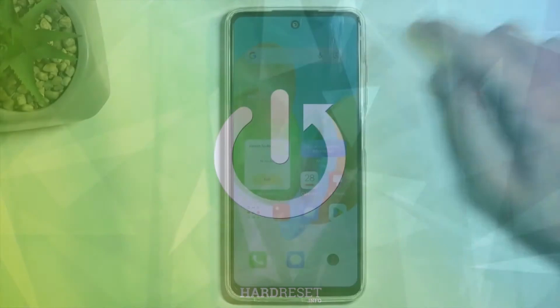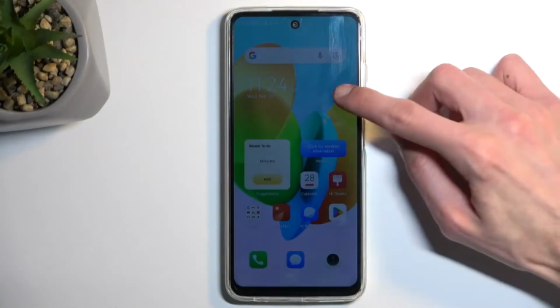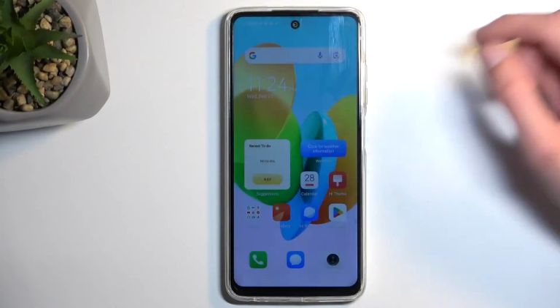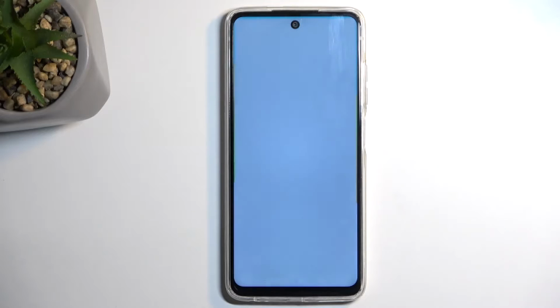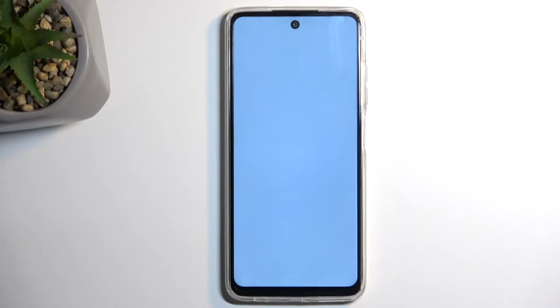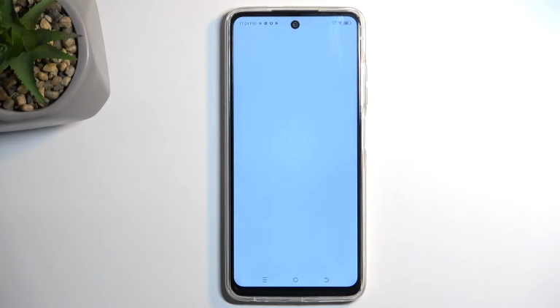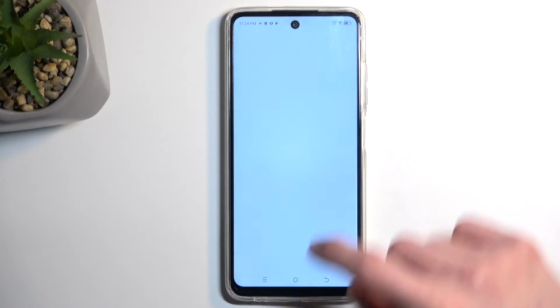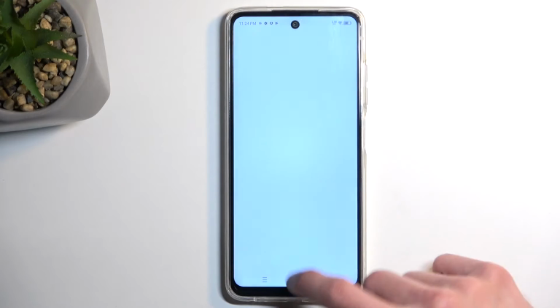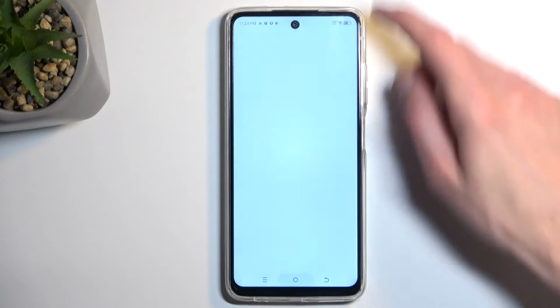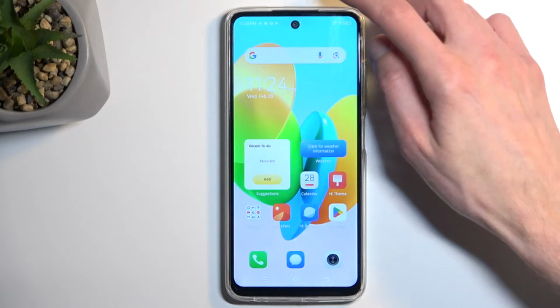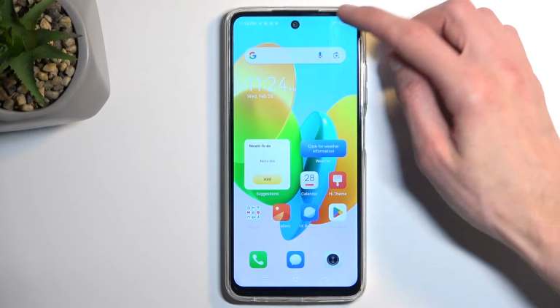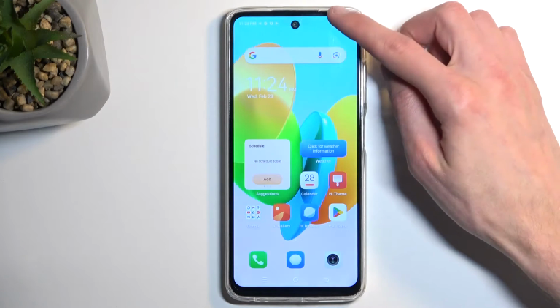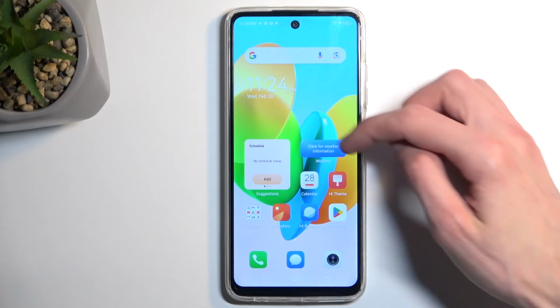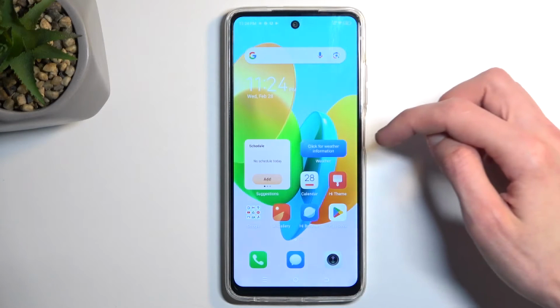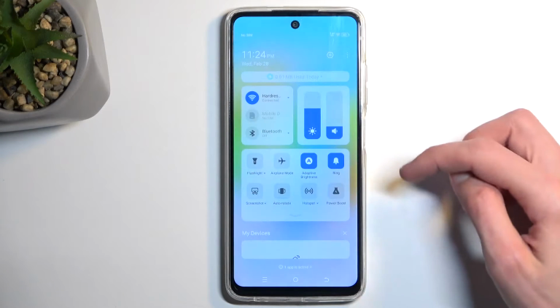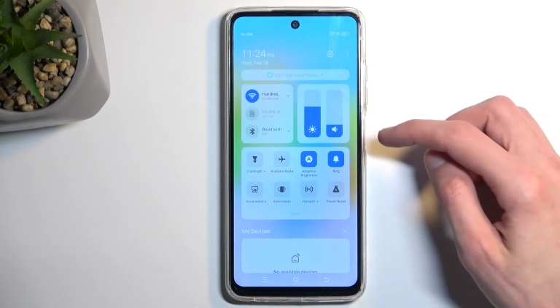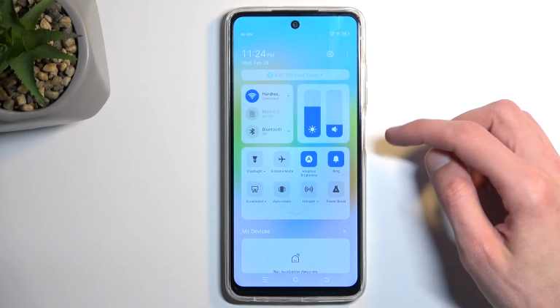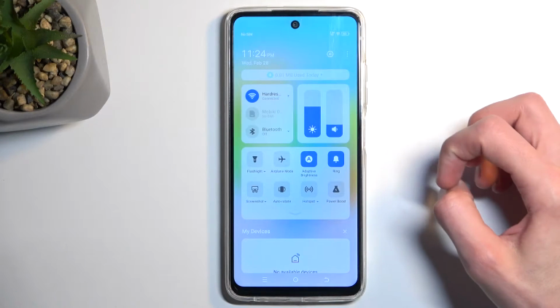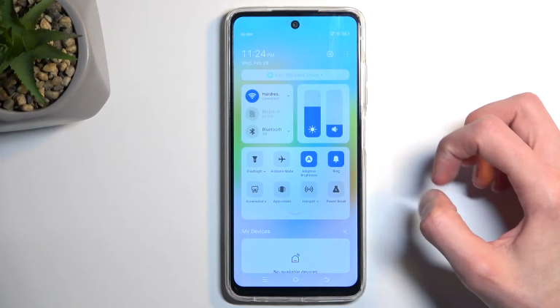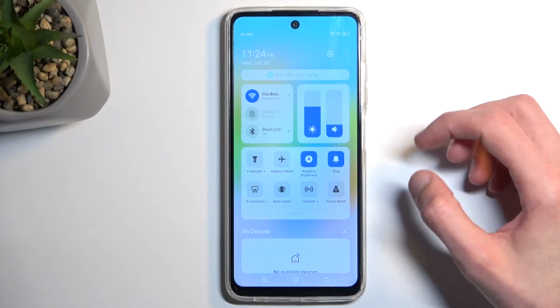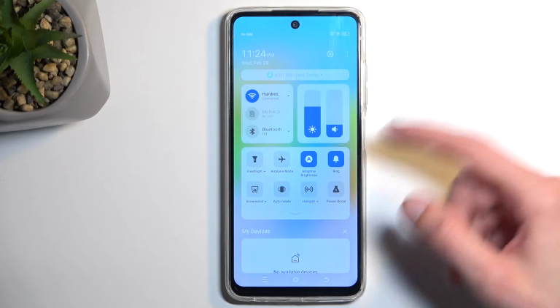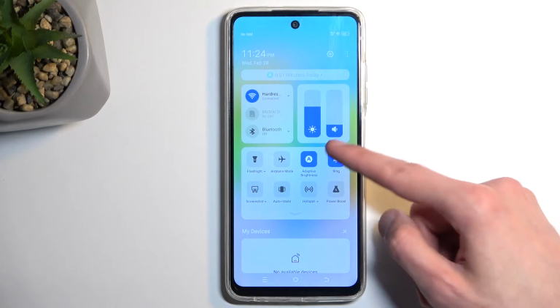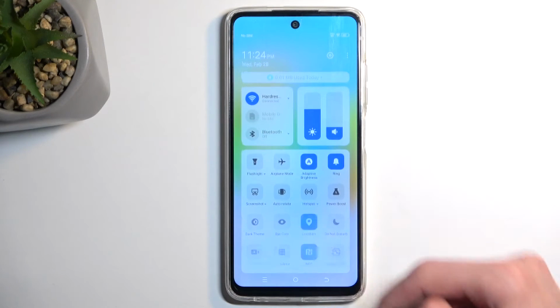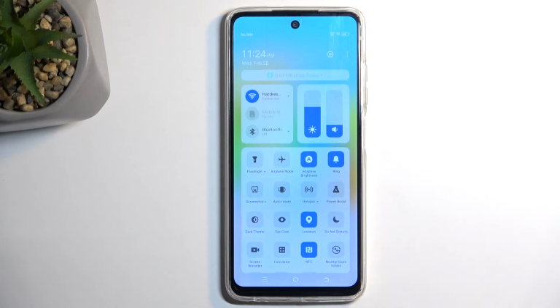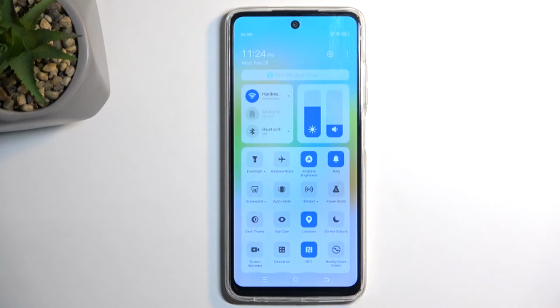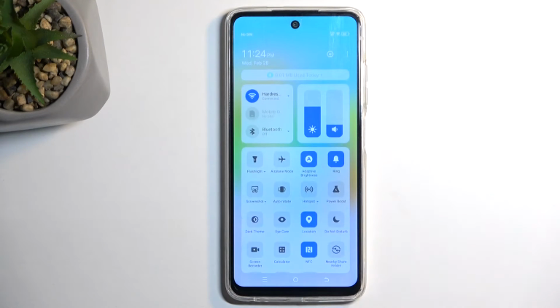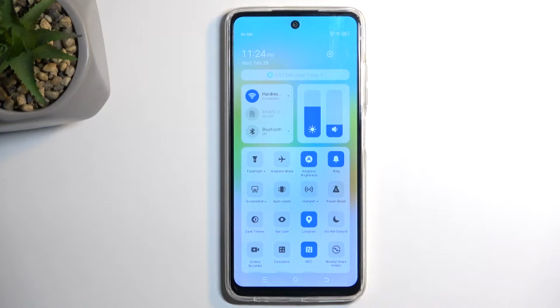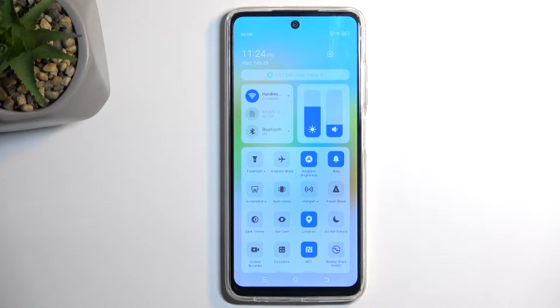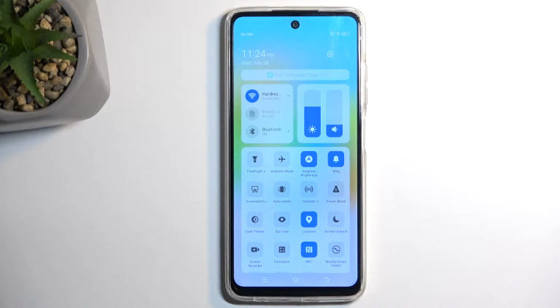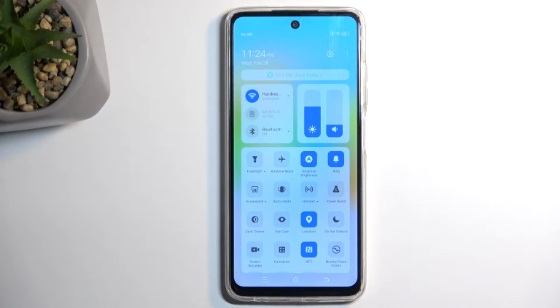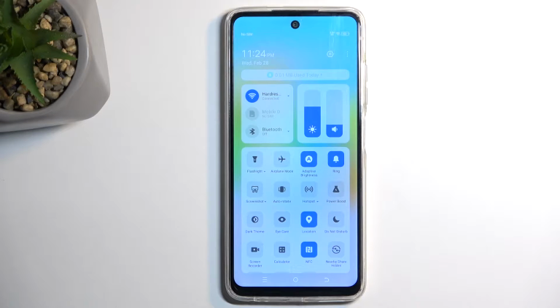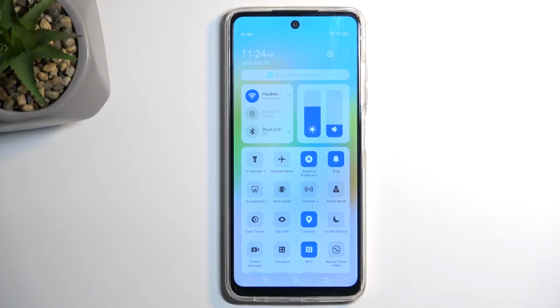To get started you want to pull down your notifications by swiping down from the top of the screen and then swipe down once again to extend the list of toggles.